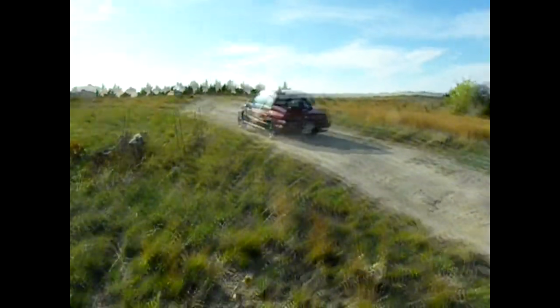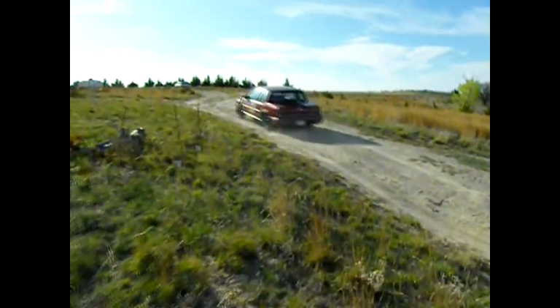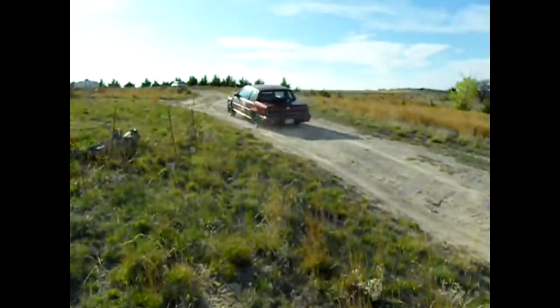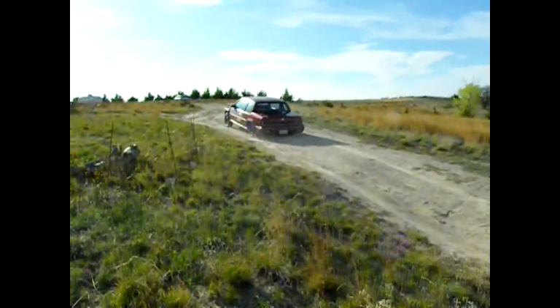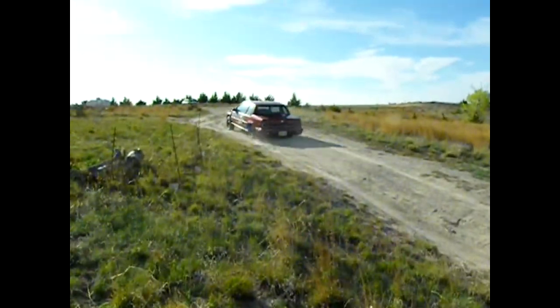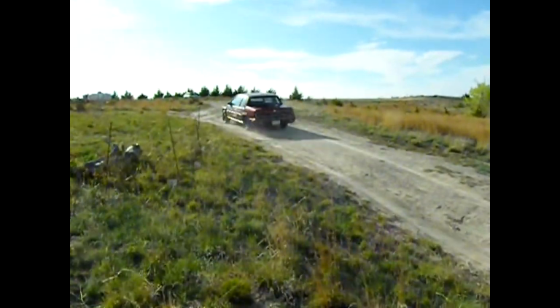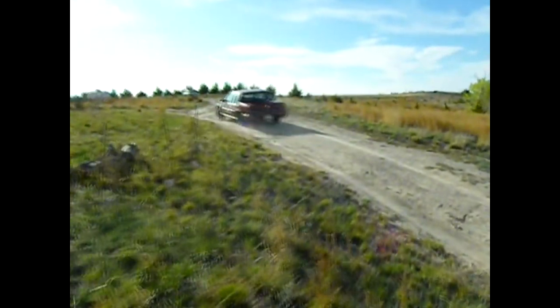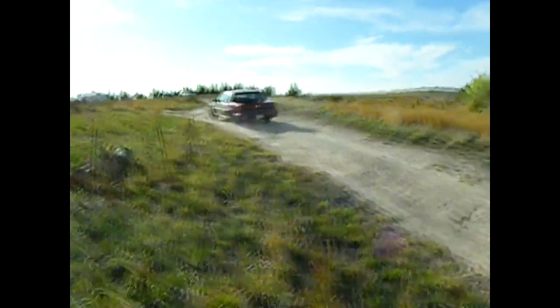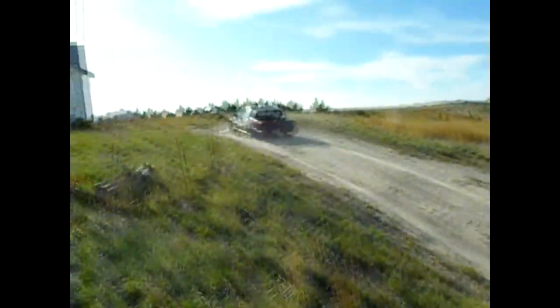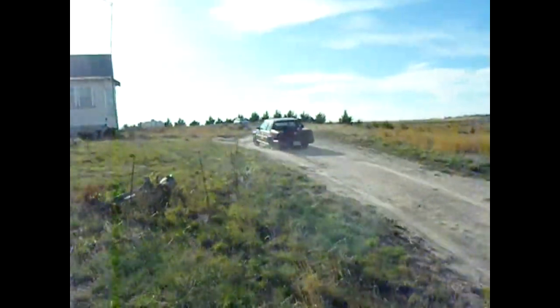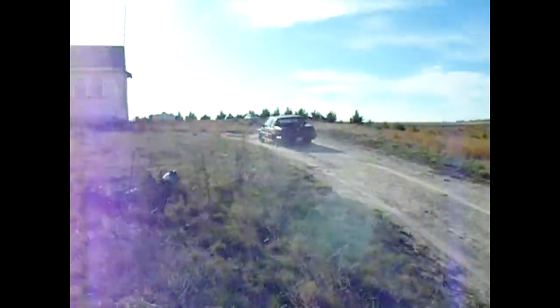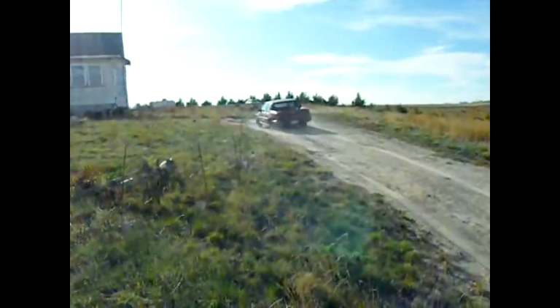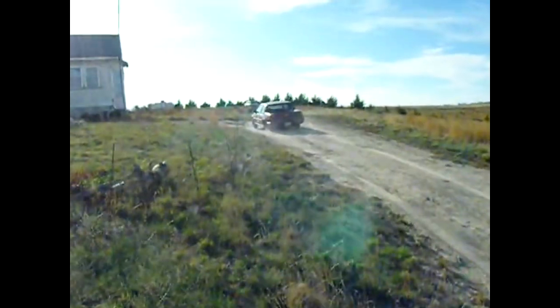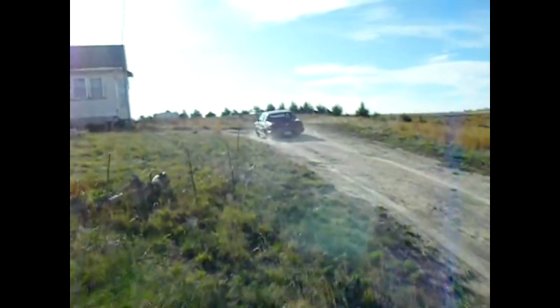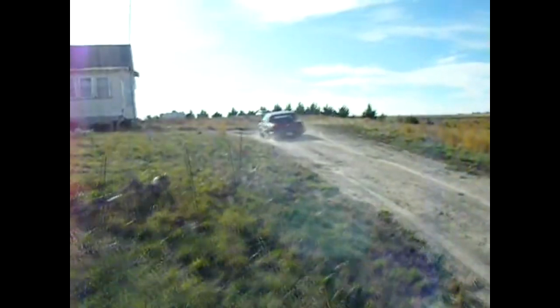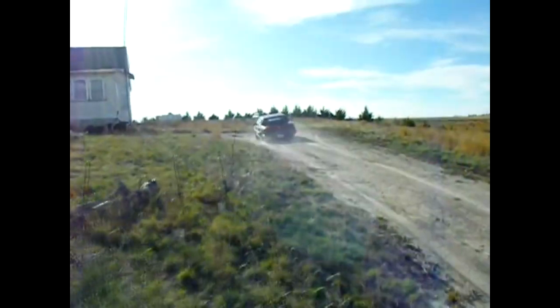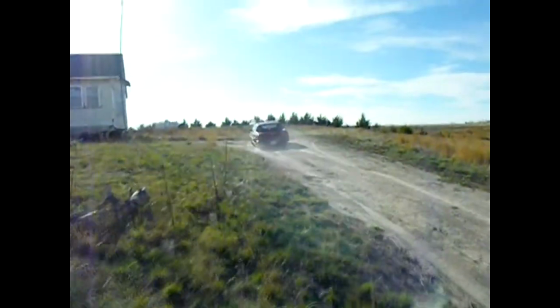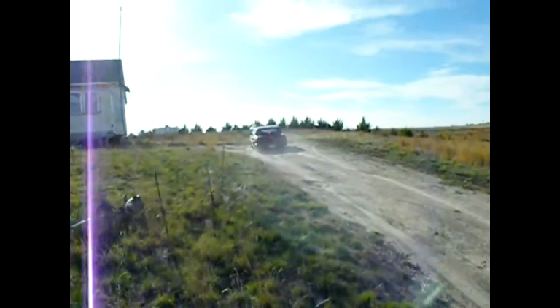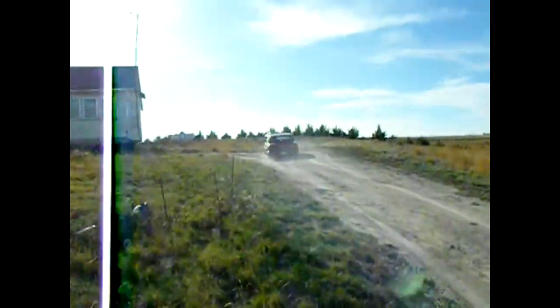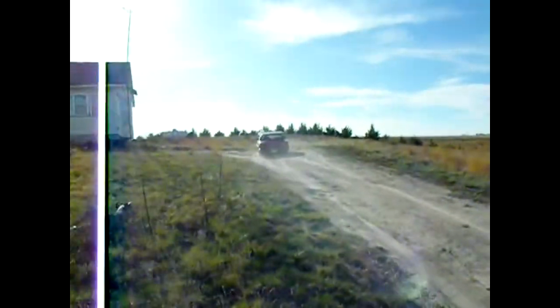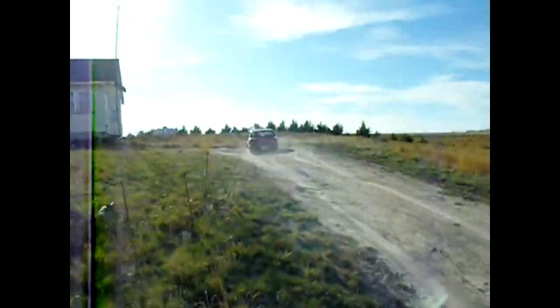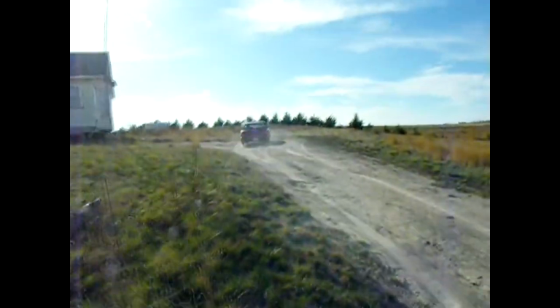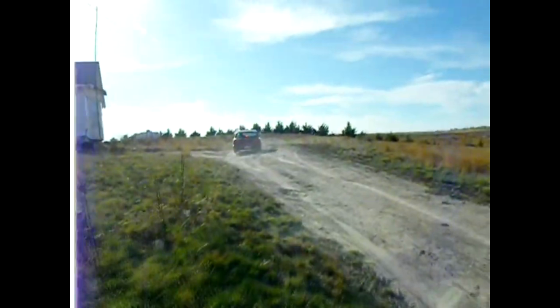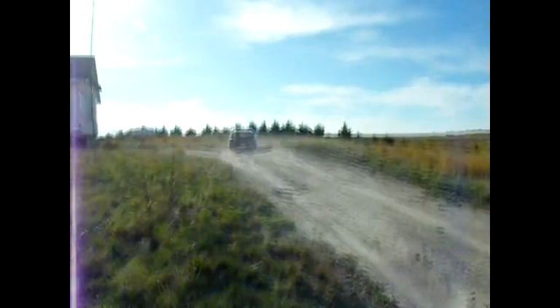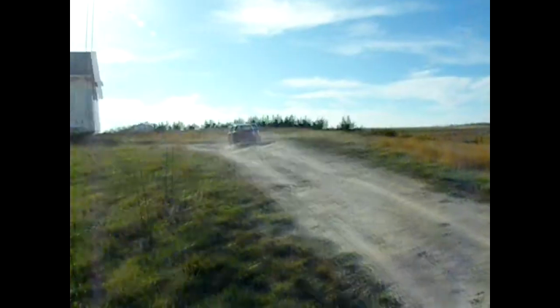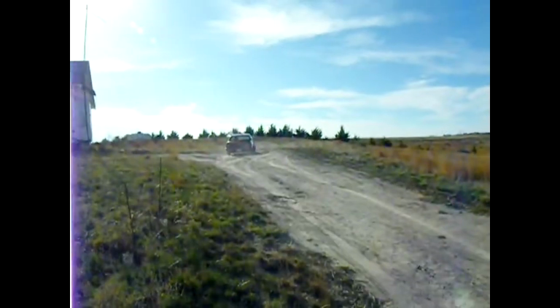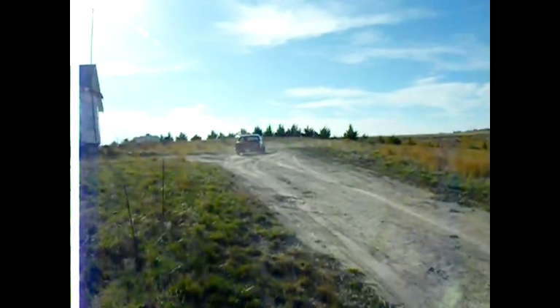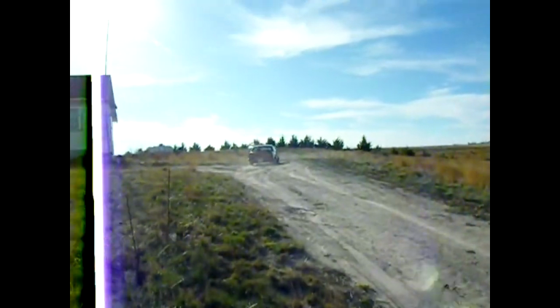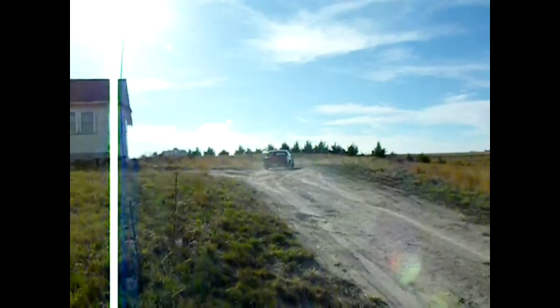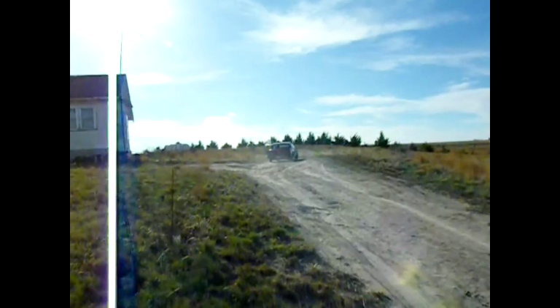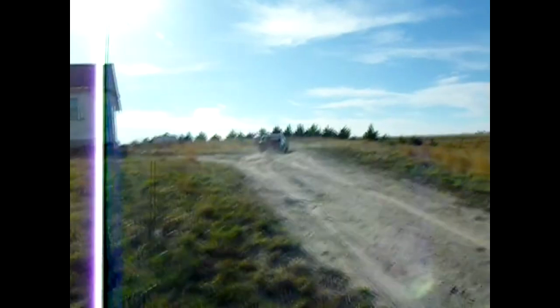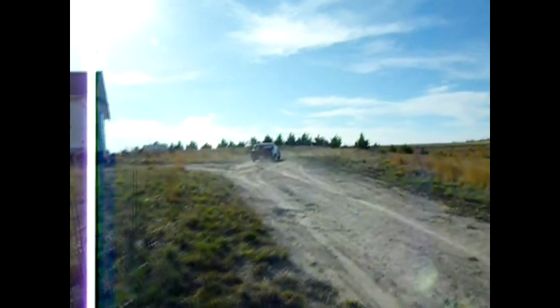Sorry for the shaky vid. I'm walking while I'm doing this and I don't have any of them fancy contraptions.